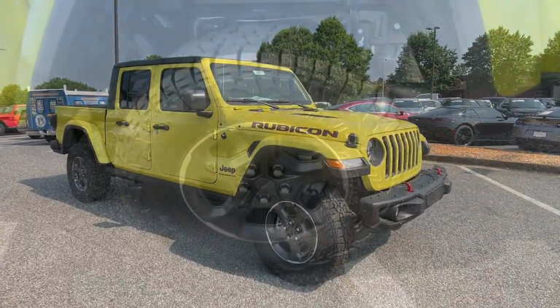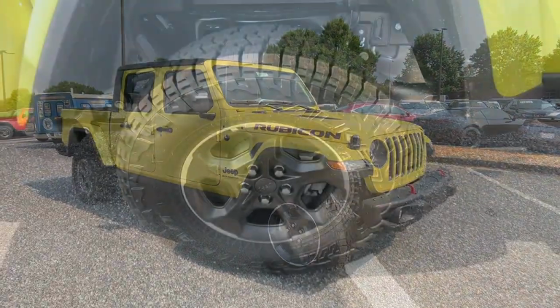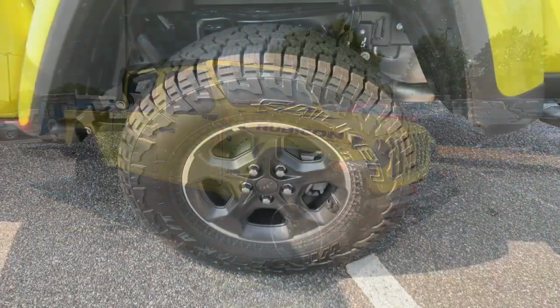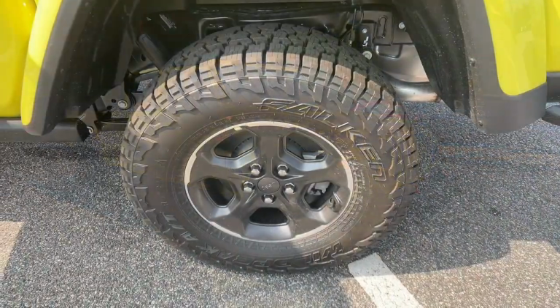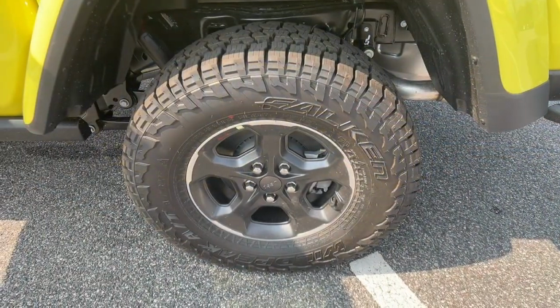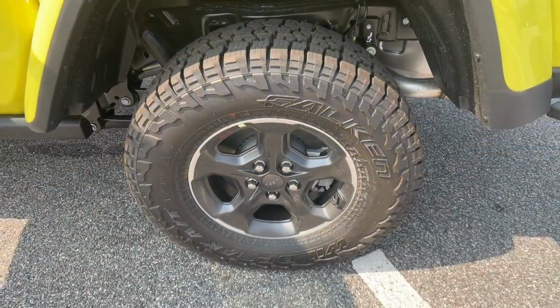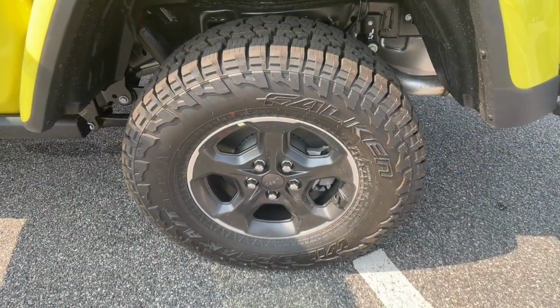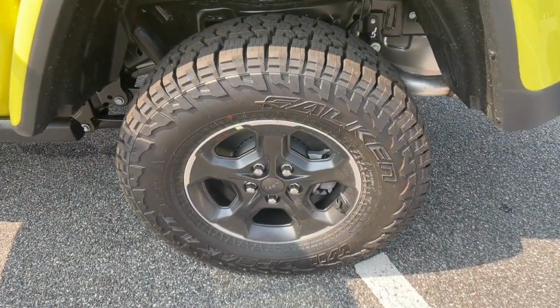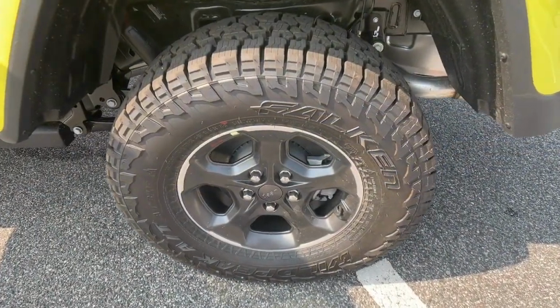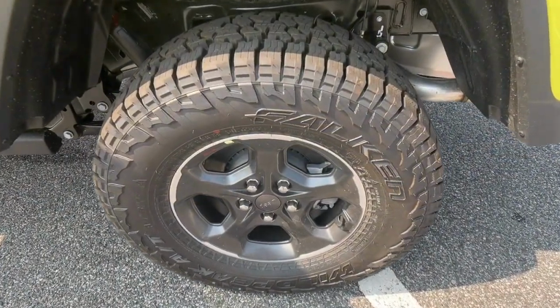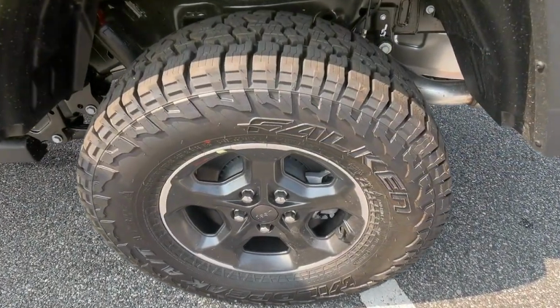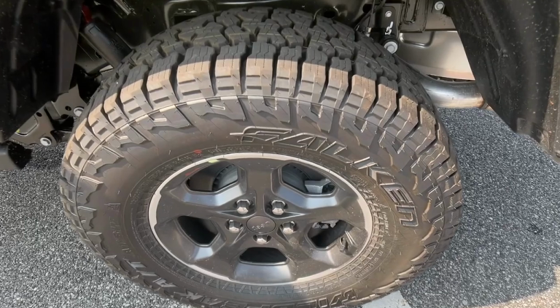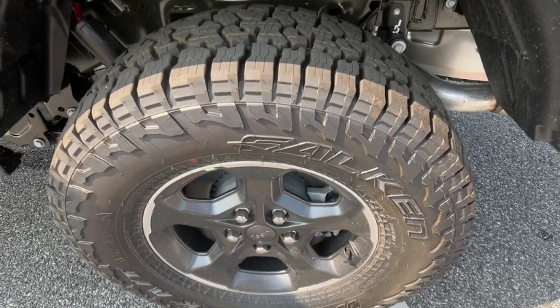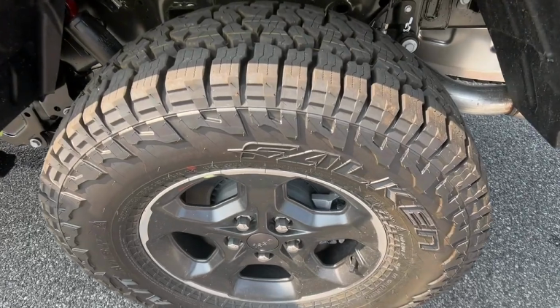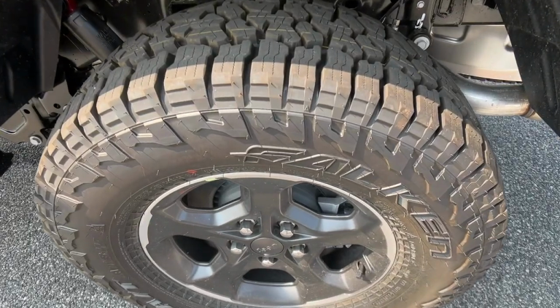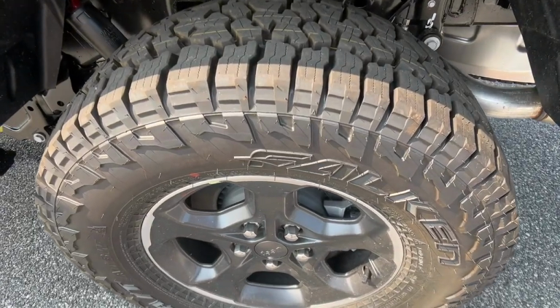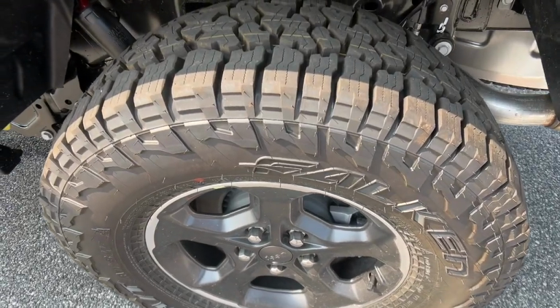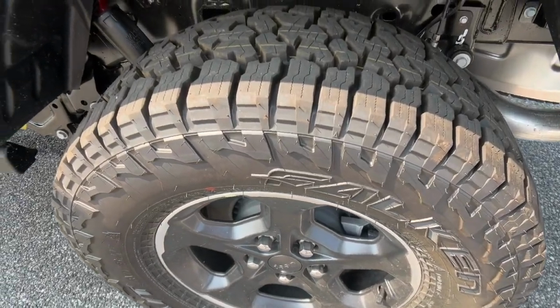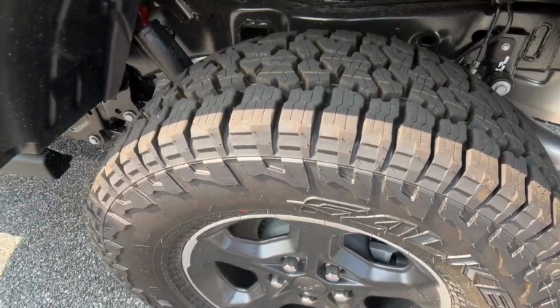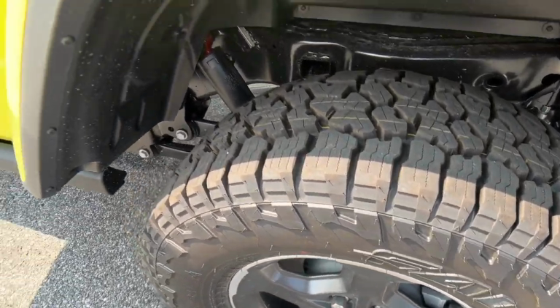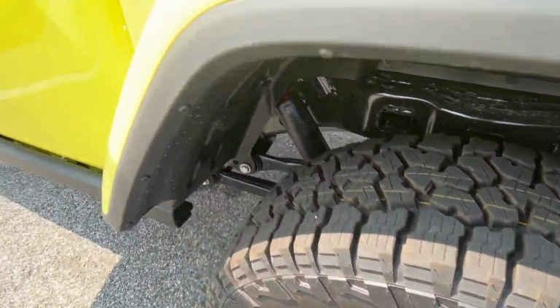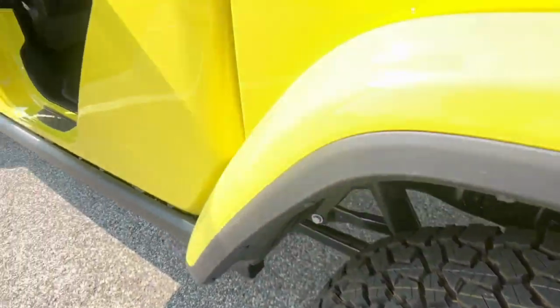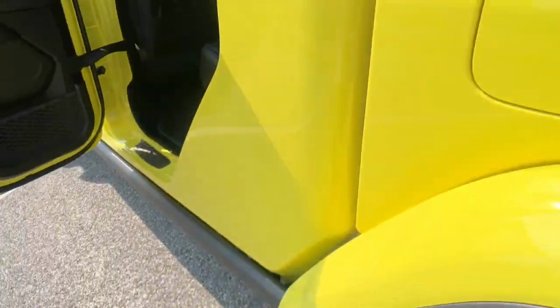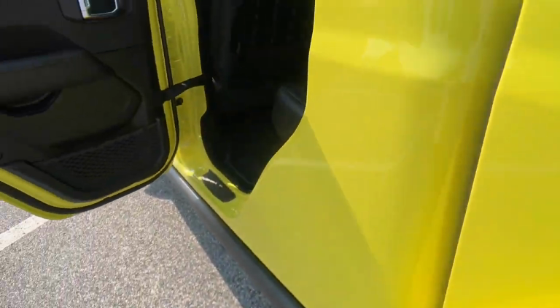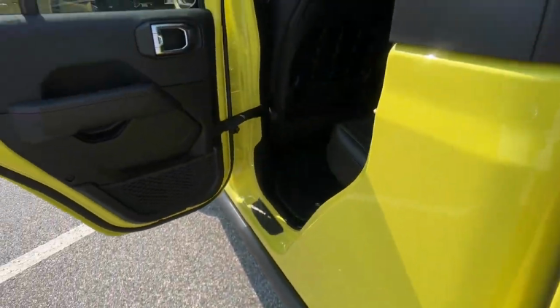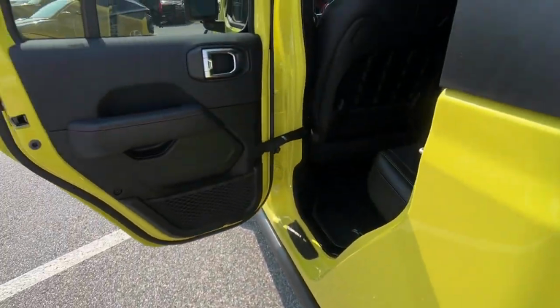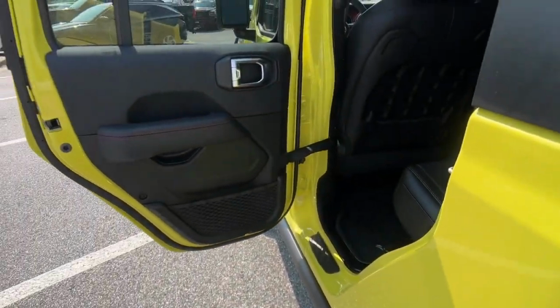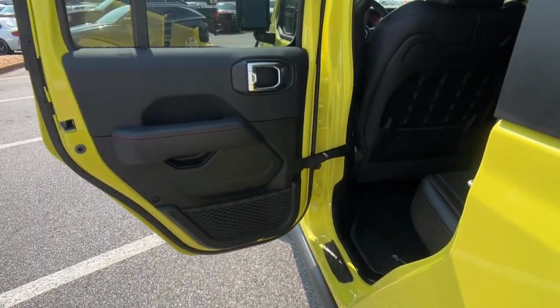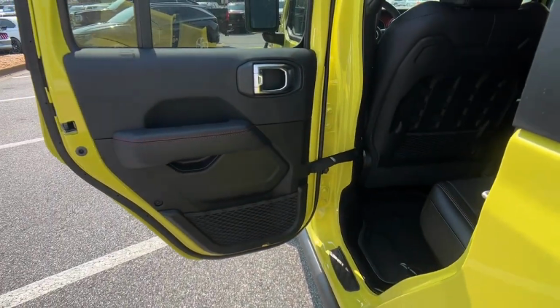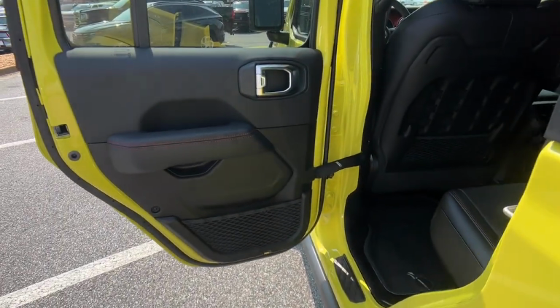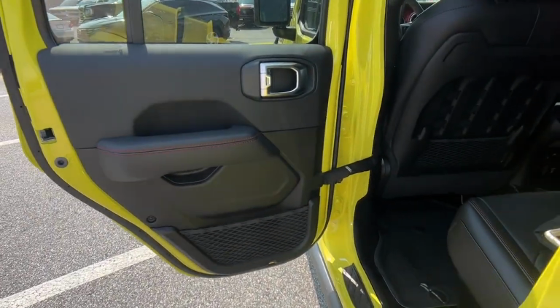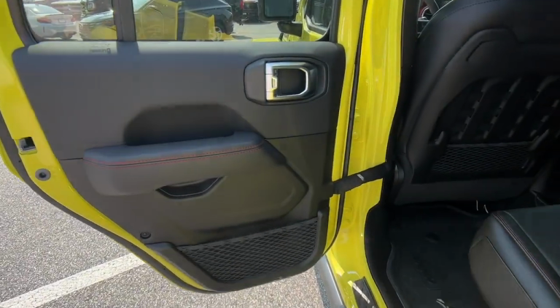V6 cylinder engine, premium sound system, bed liner, fog lamps, four-wheel drive.